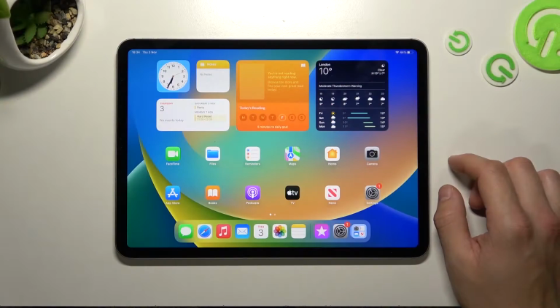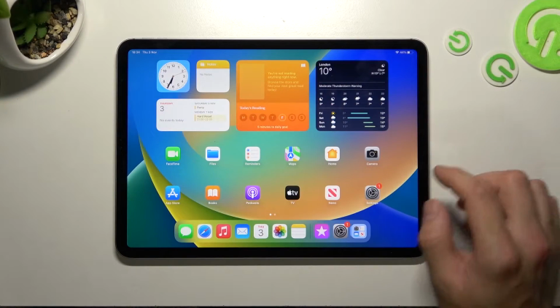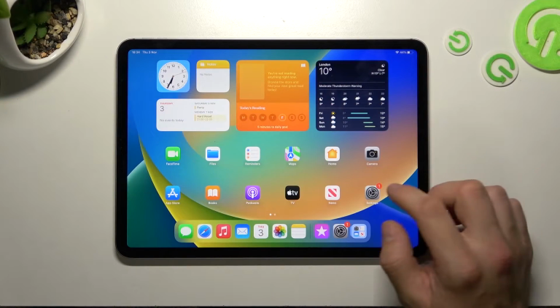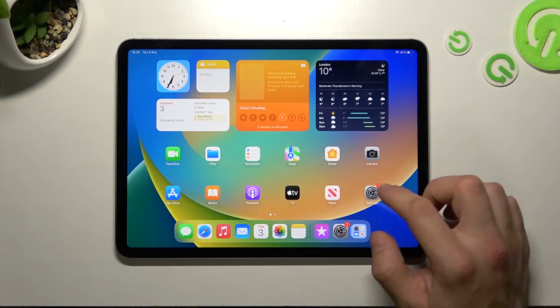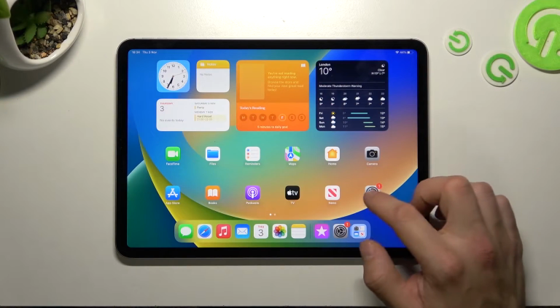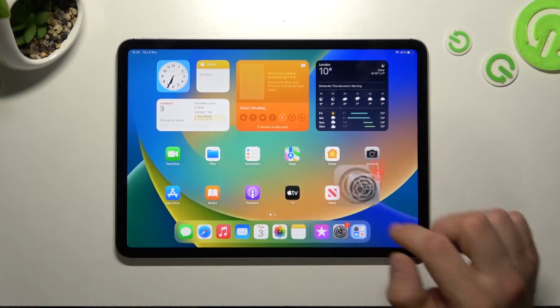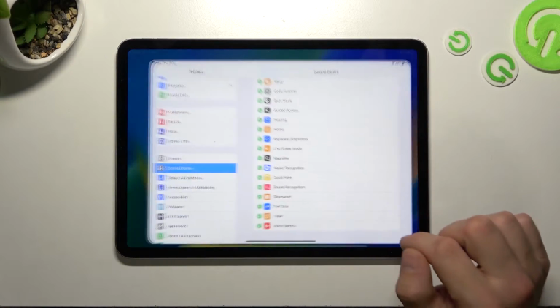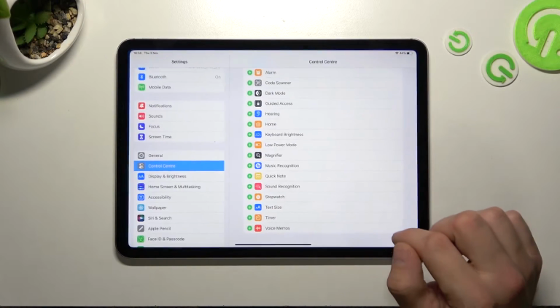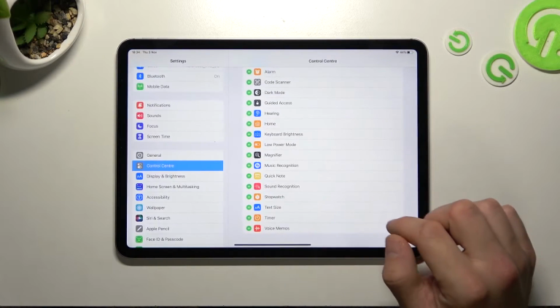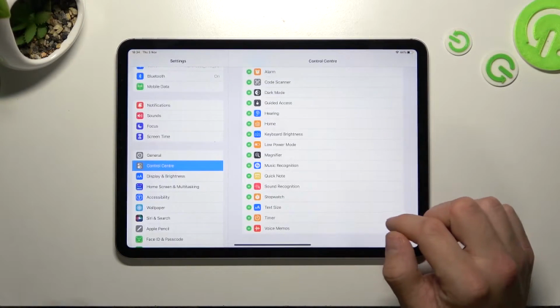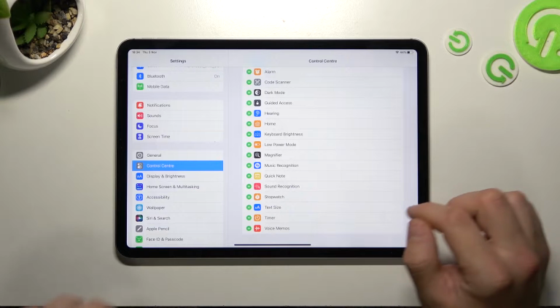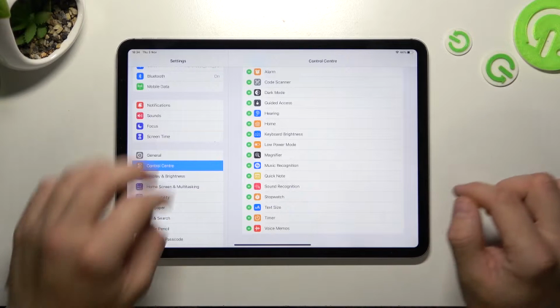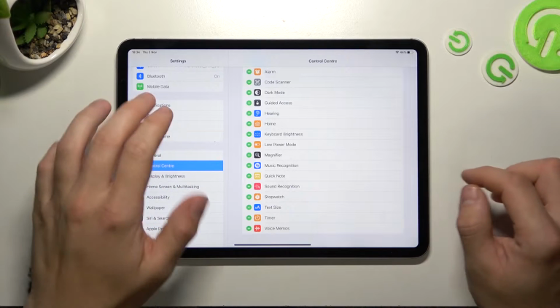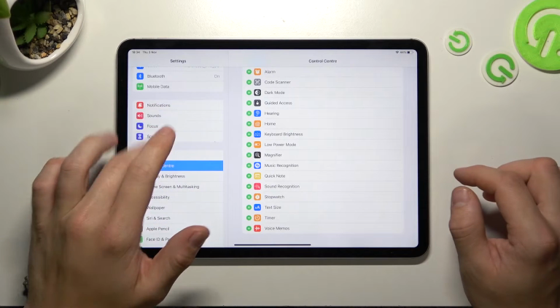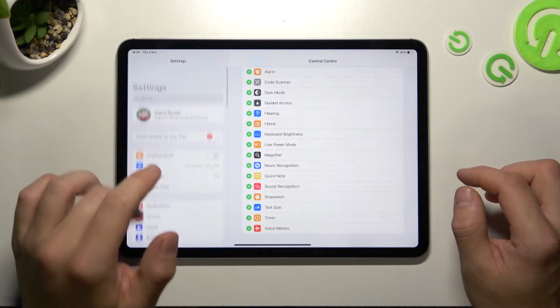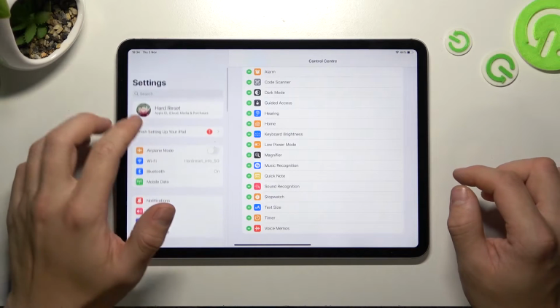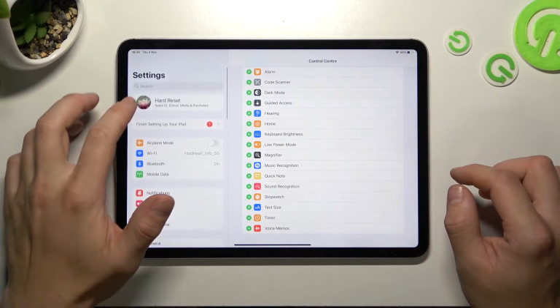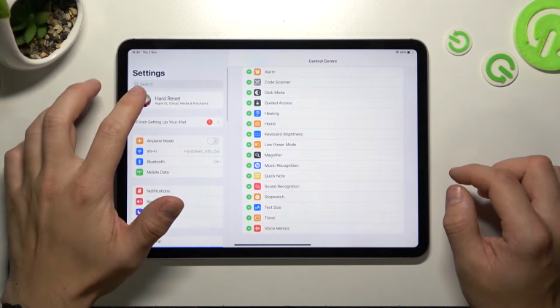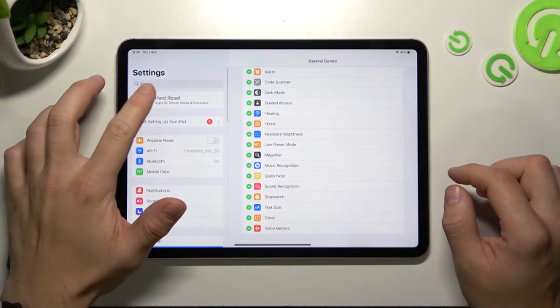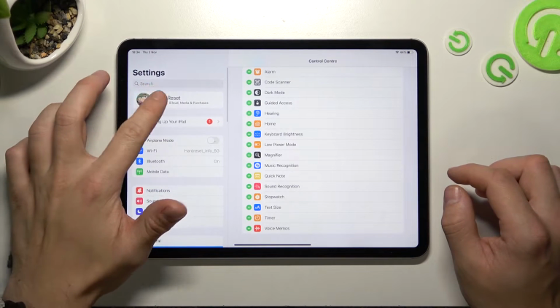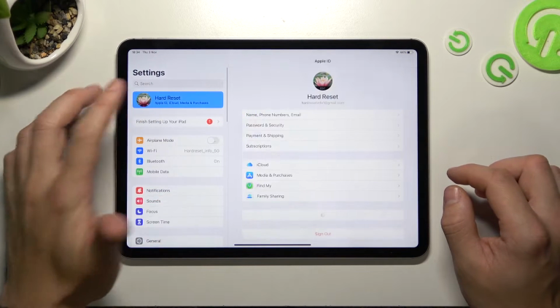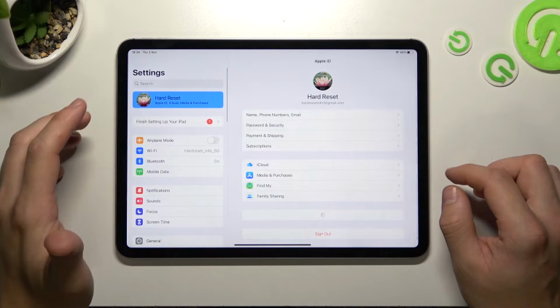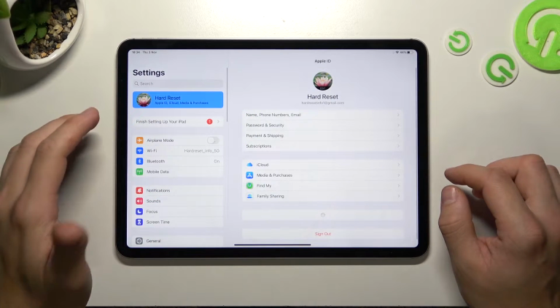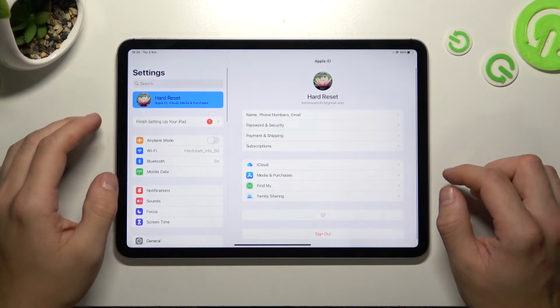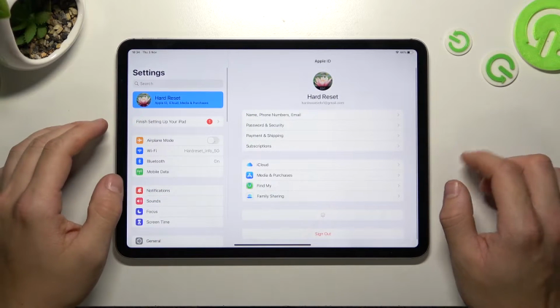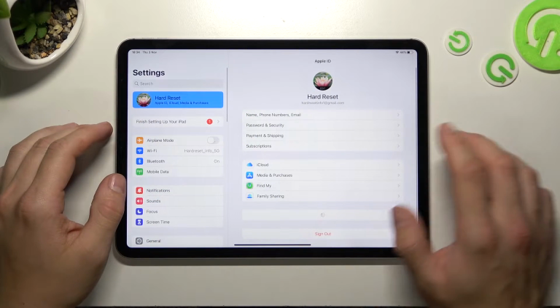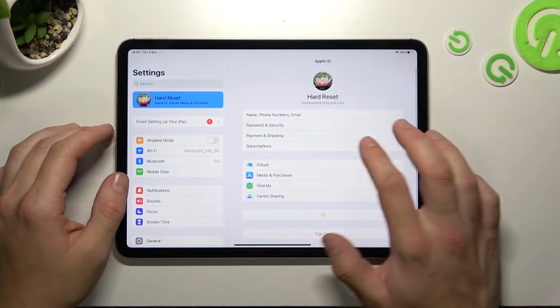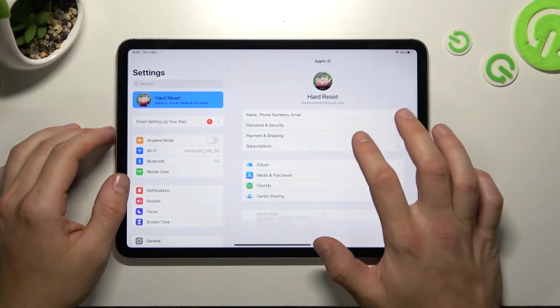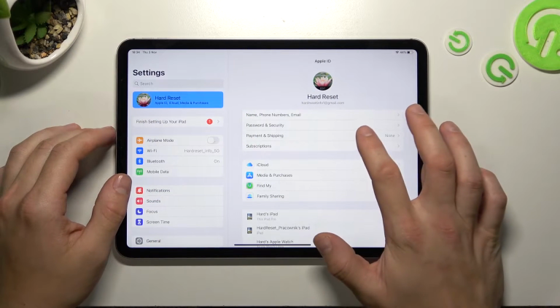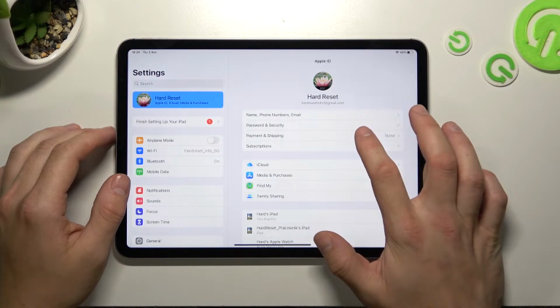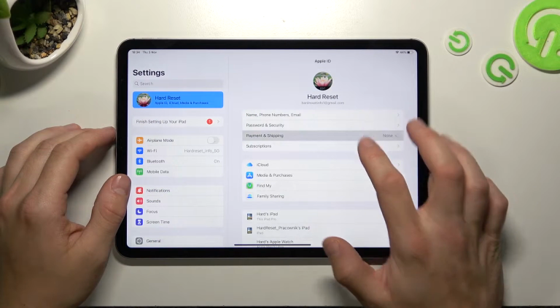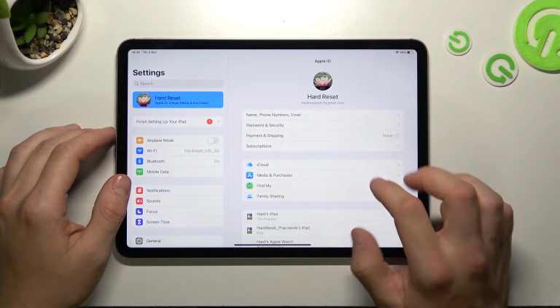In the beginning, let's go to Settings and now enter Apple ID. Go to Payment and Shipping.